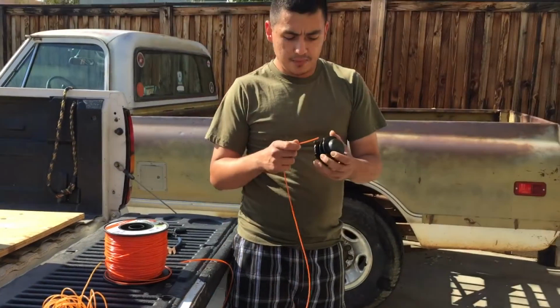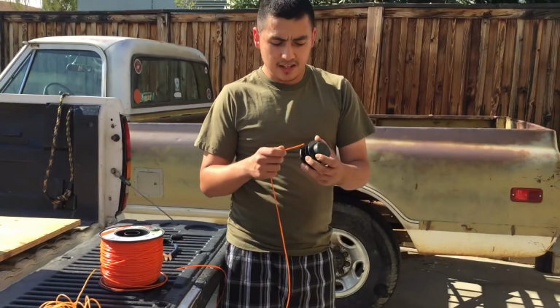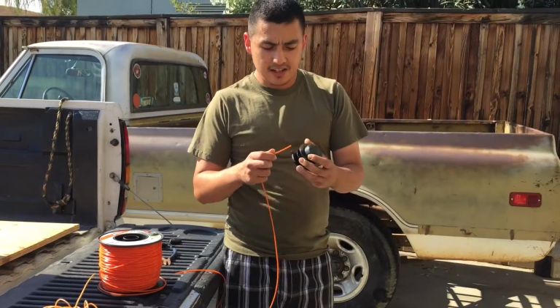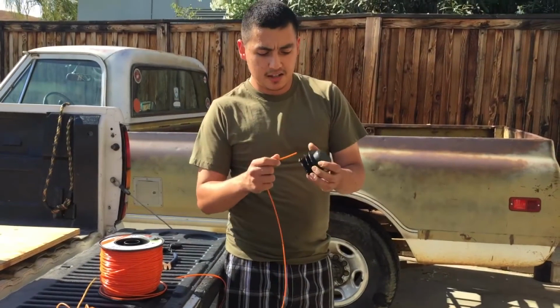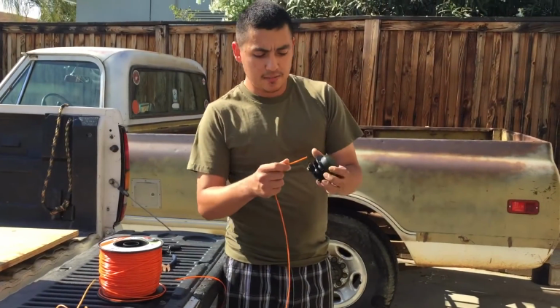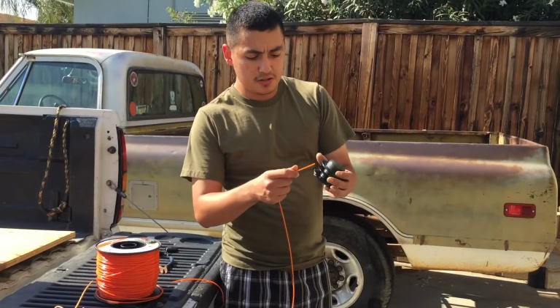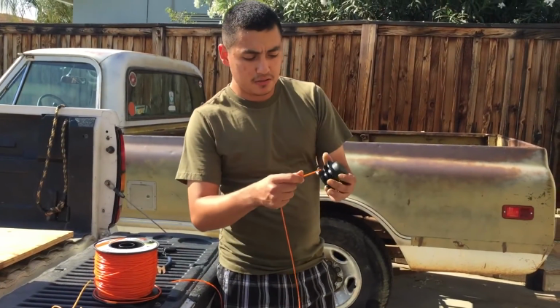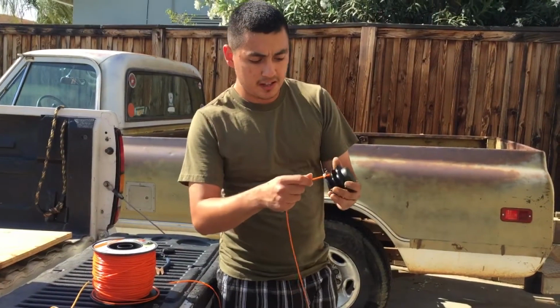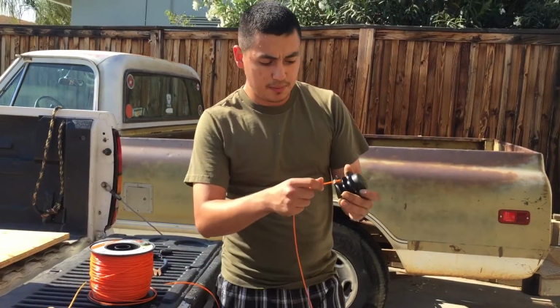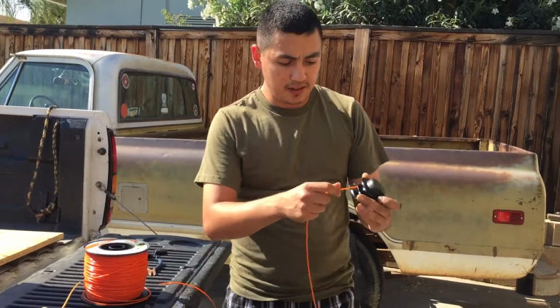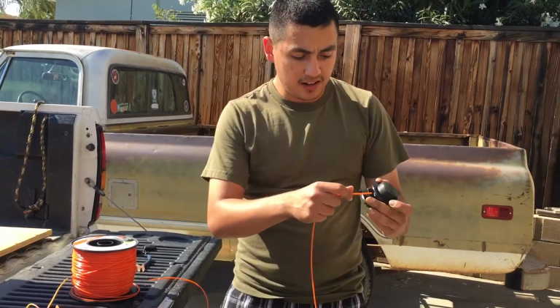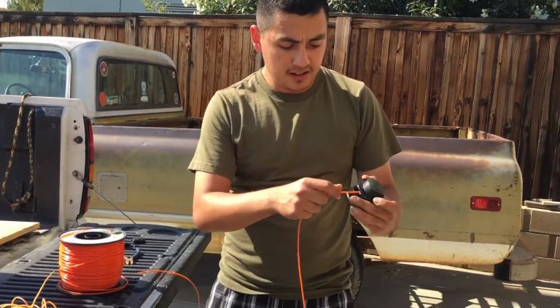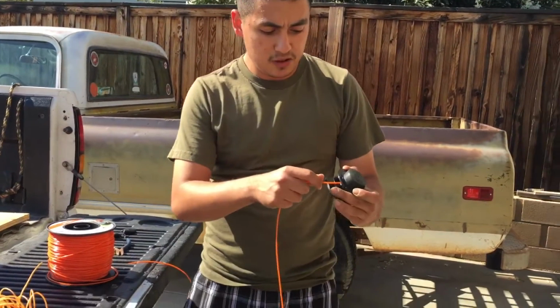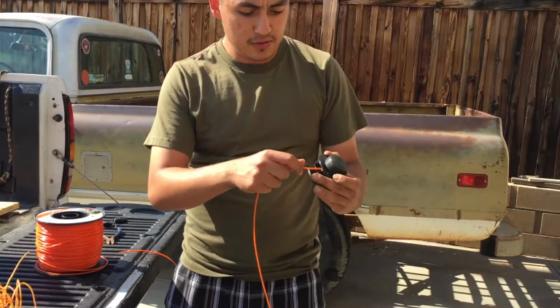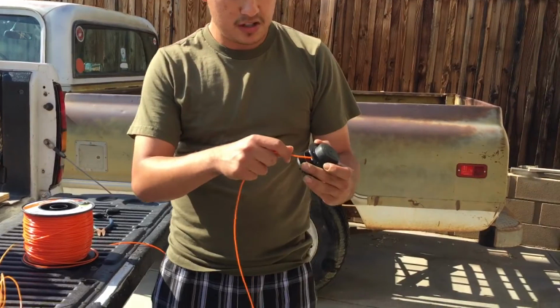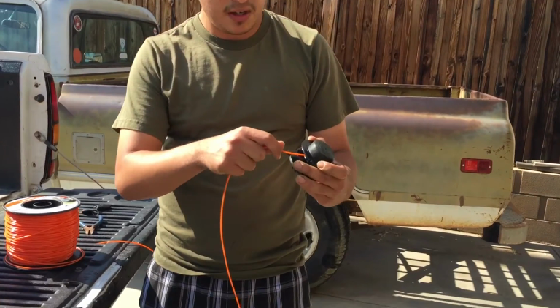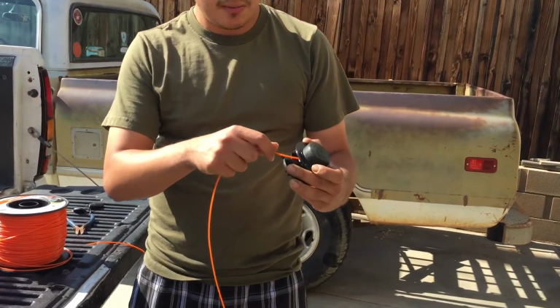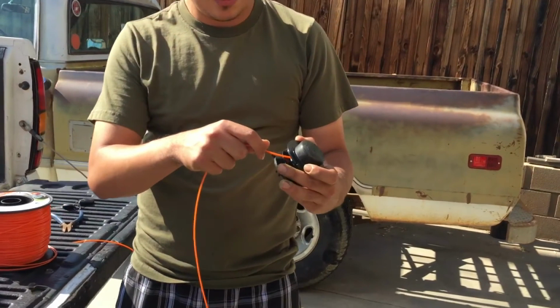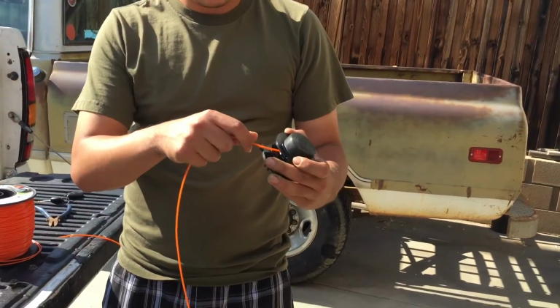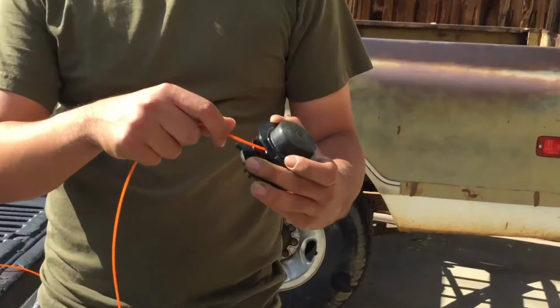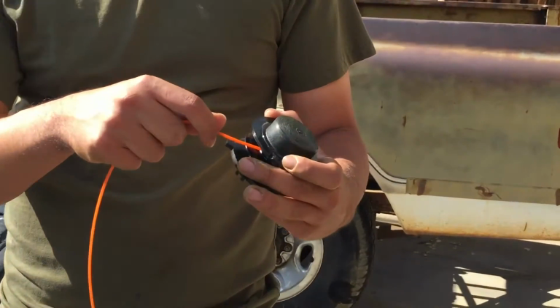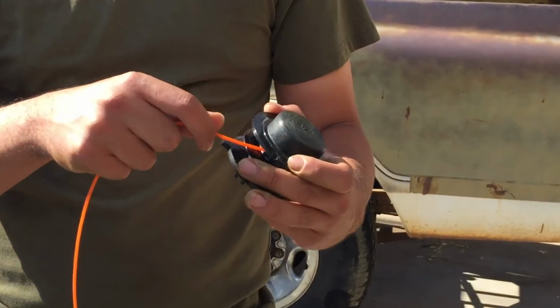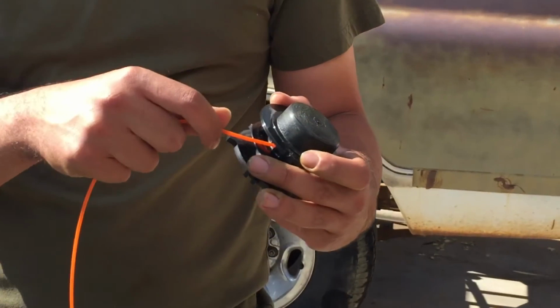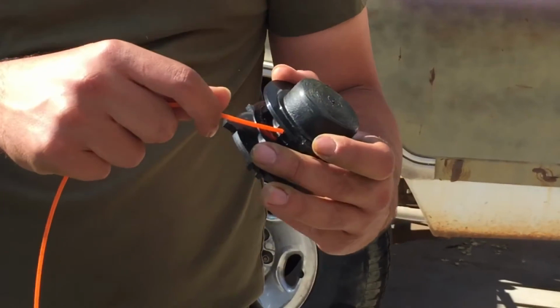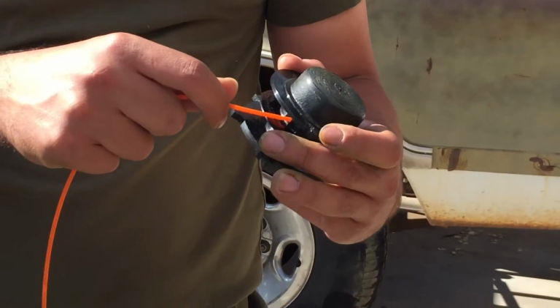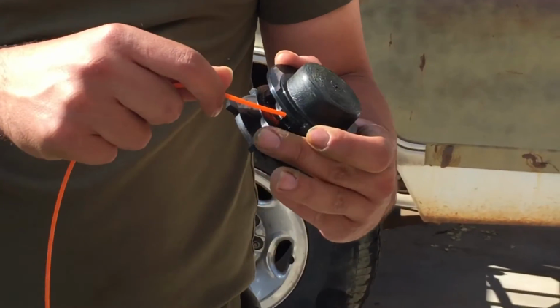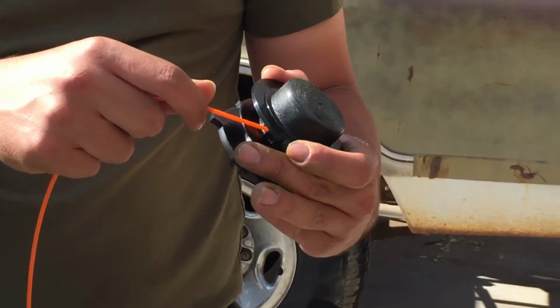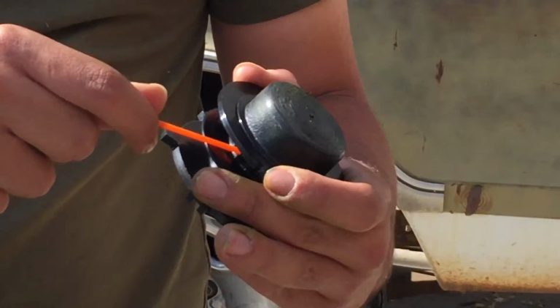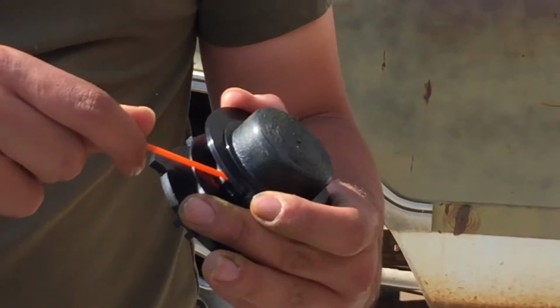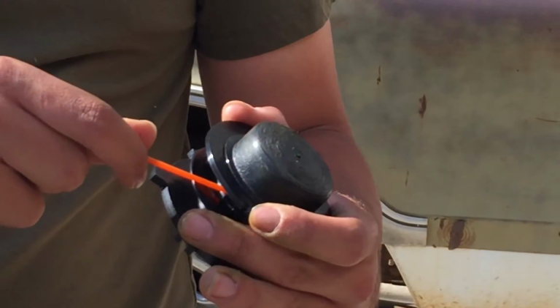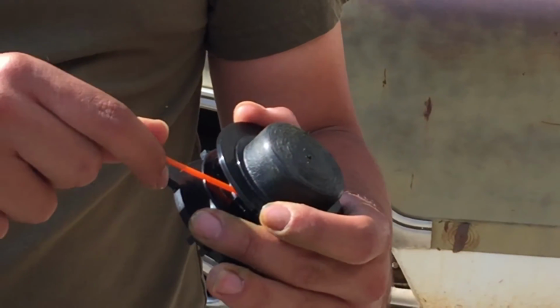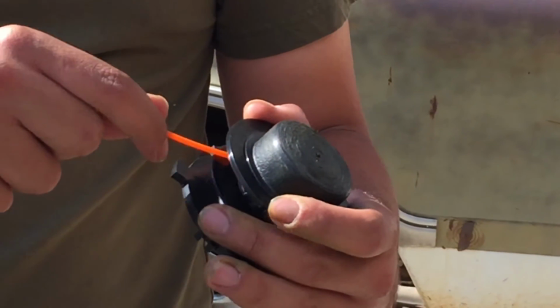Yeah guys, let me show you real quick how to put the line in the trimmers, because for BNB lawn care, that's how you string the steel trimmers.